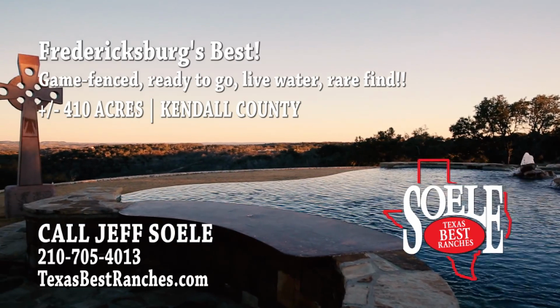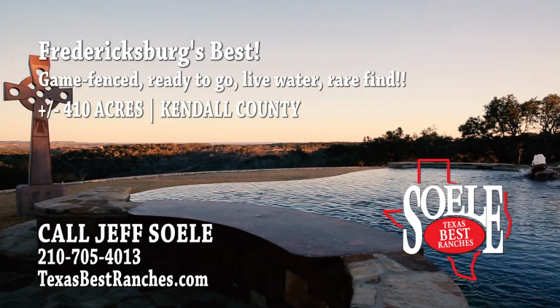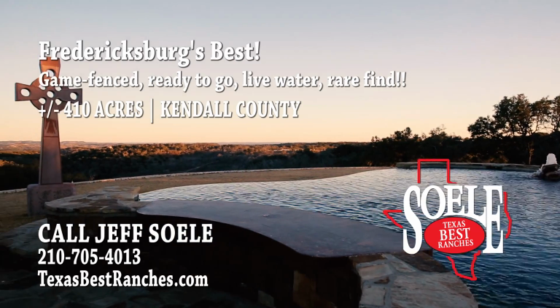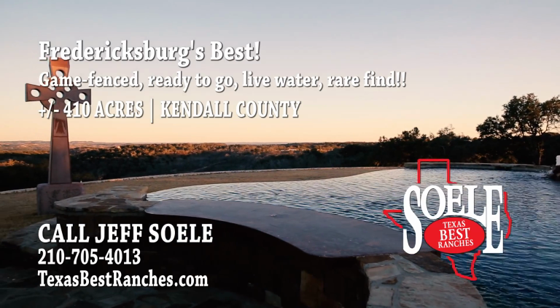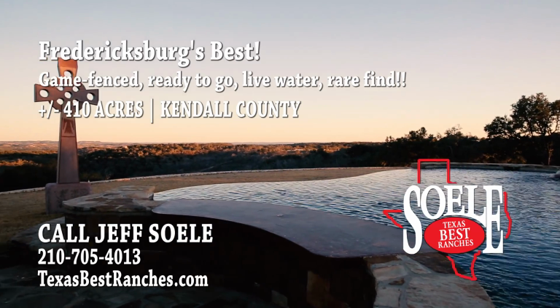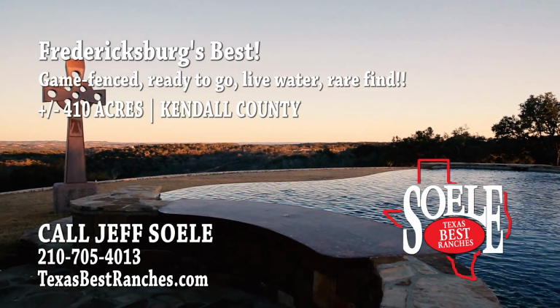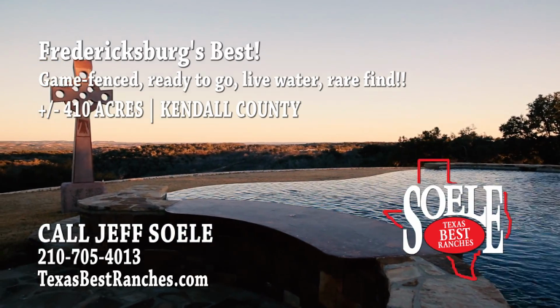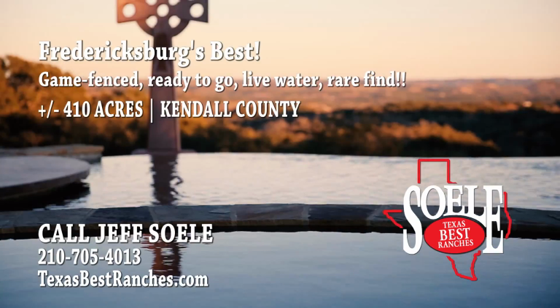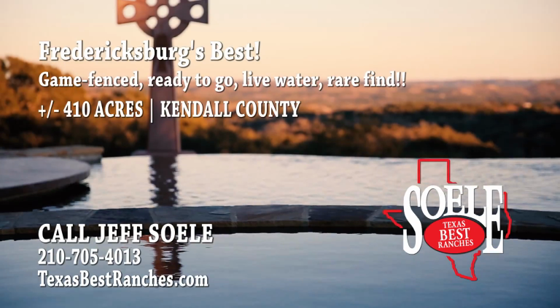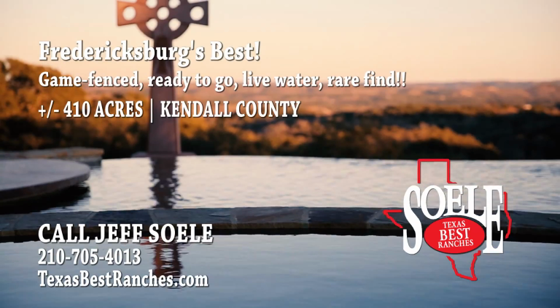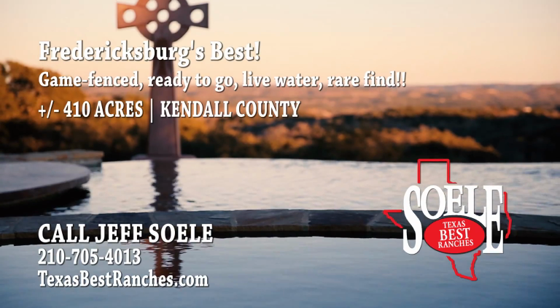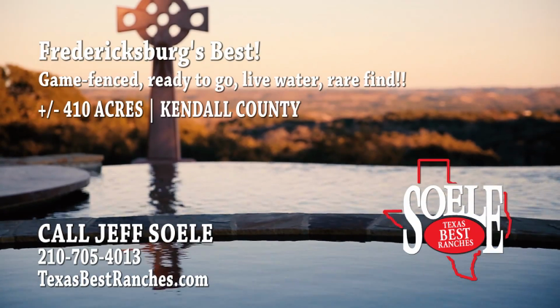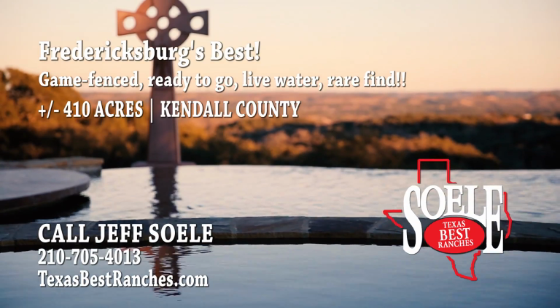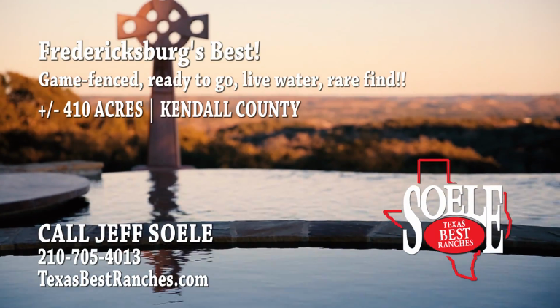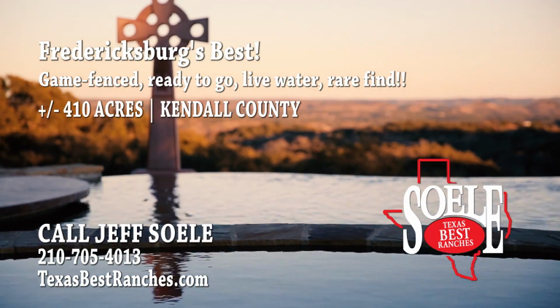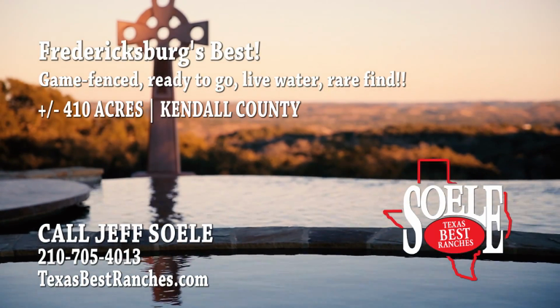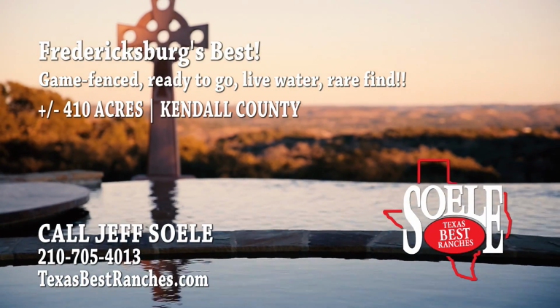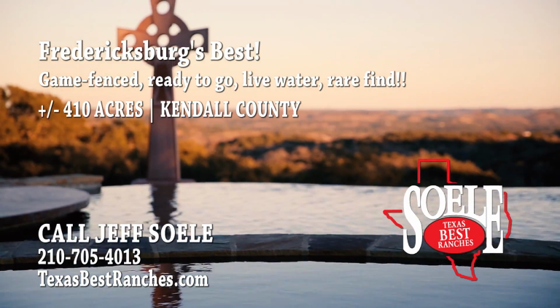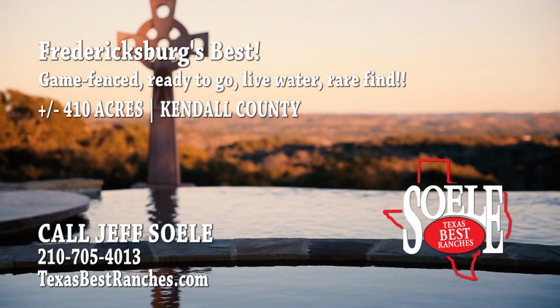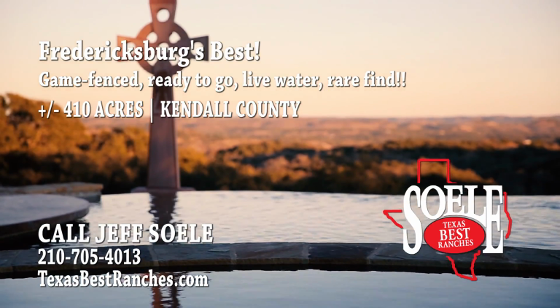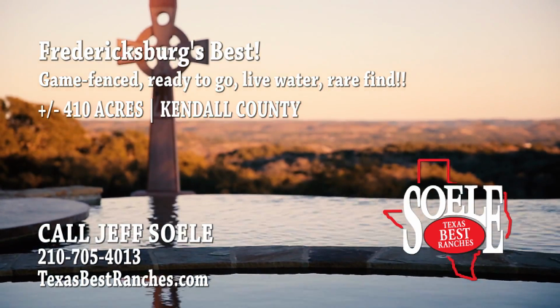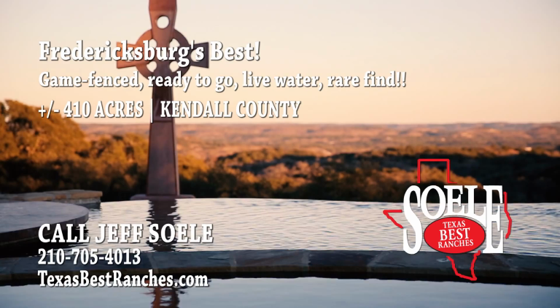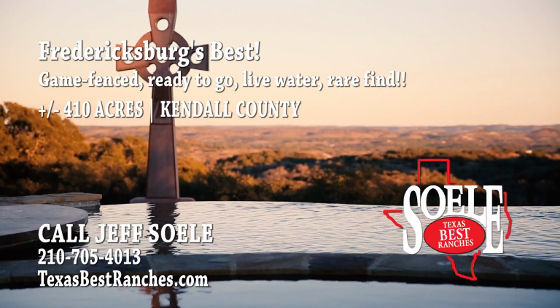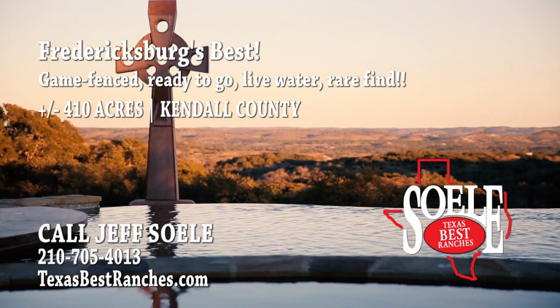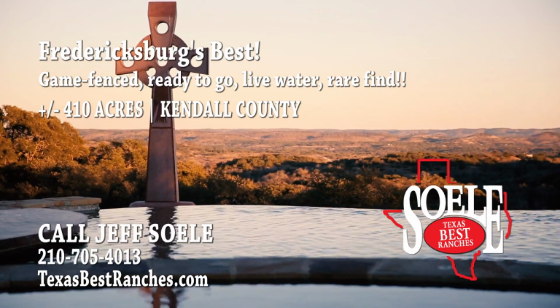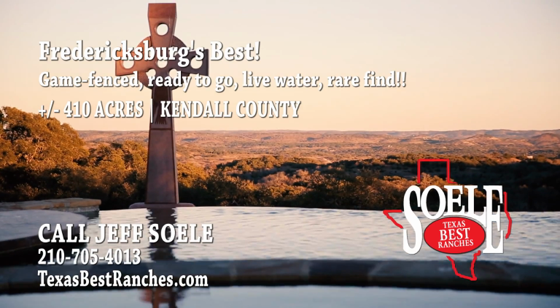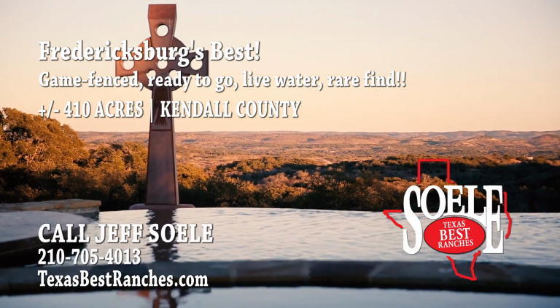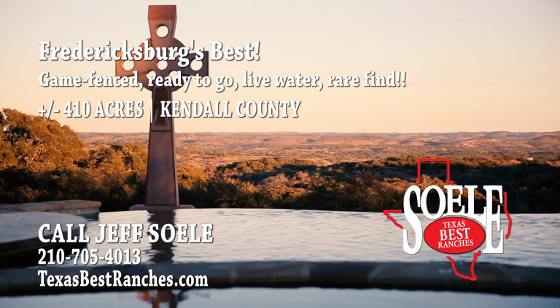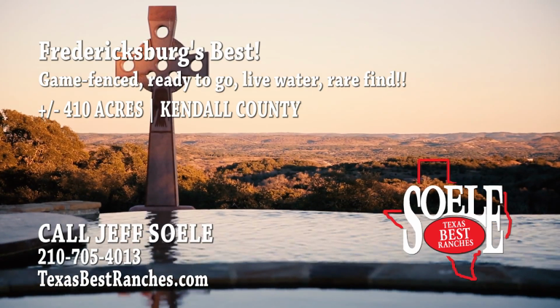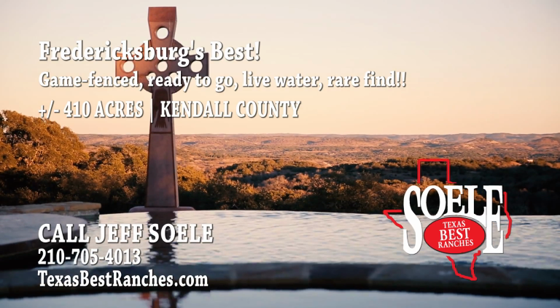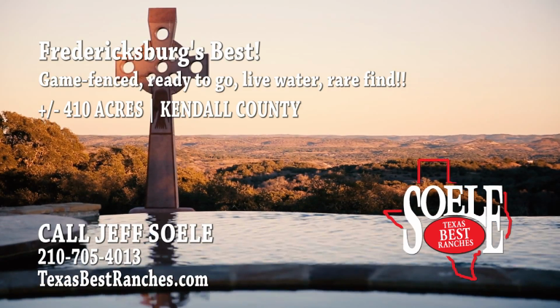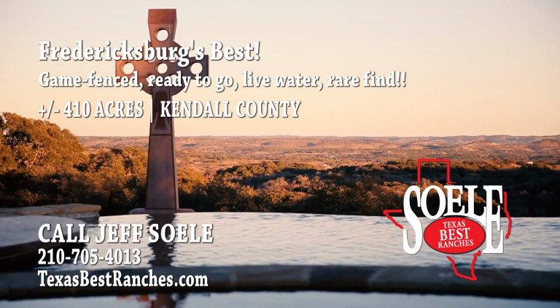A spring-fed creek flows in another valley amongst beautiful trees and a rock bluff on one side.